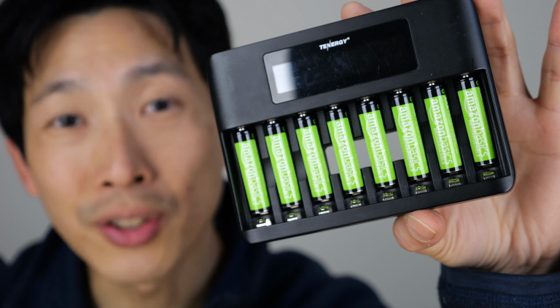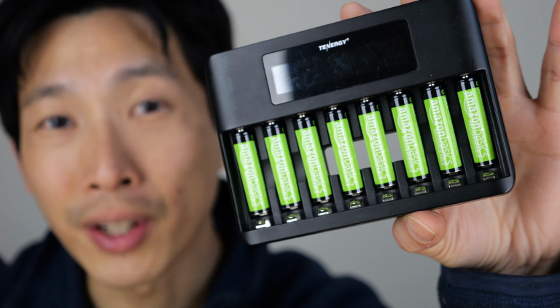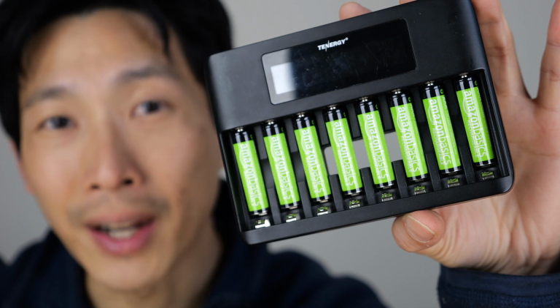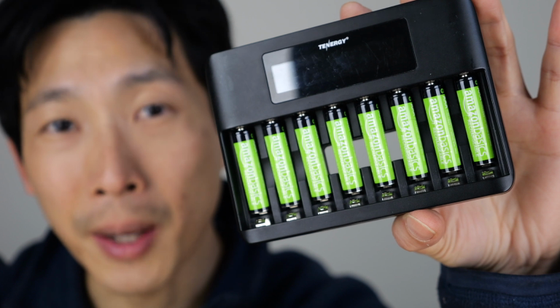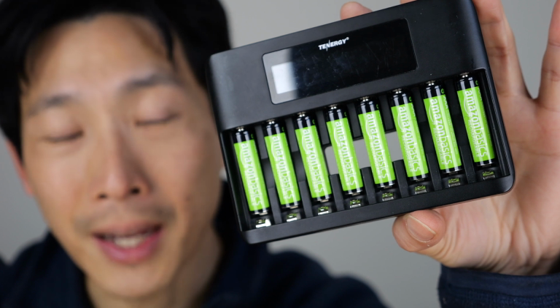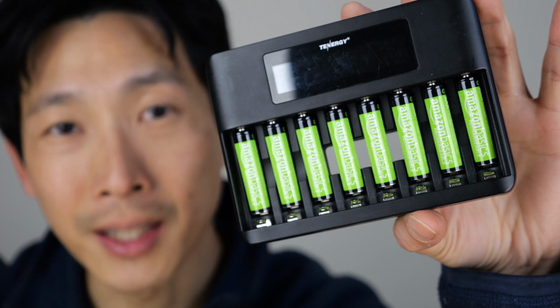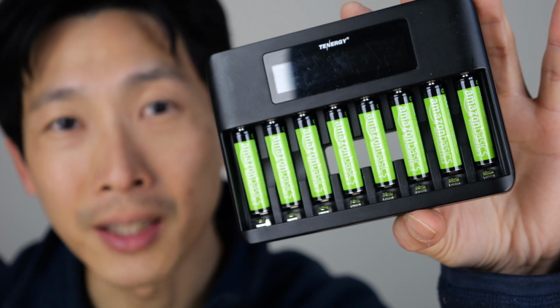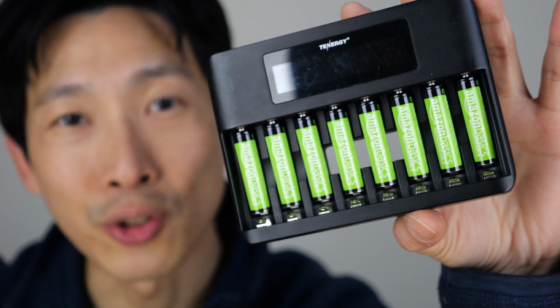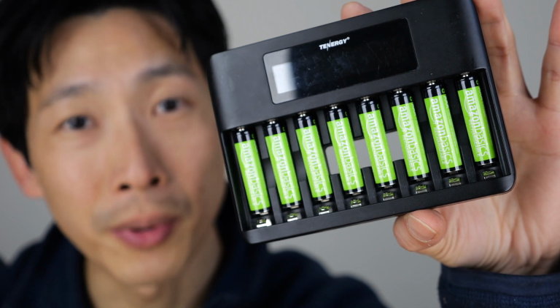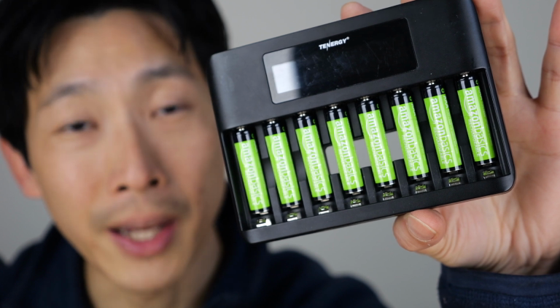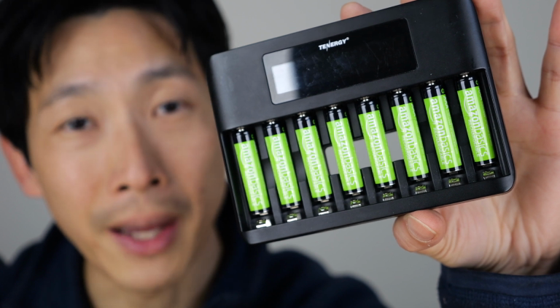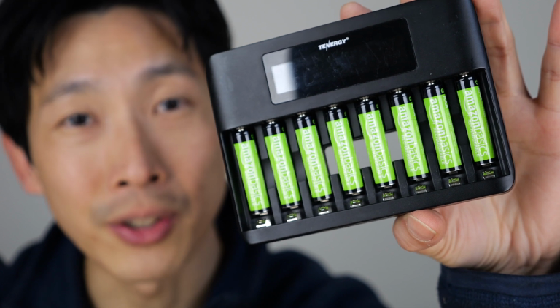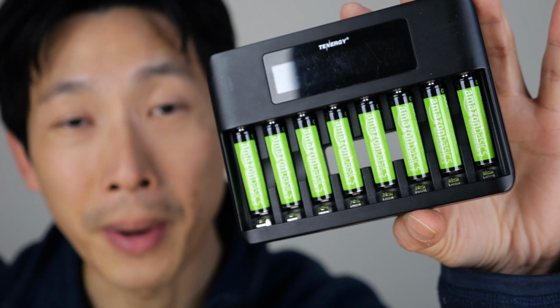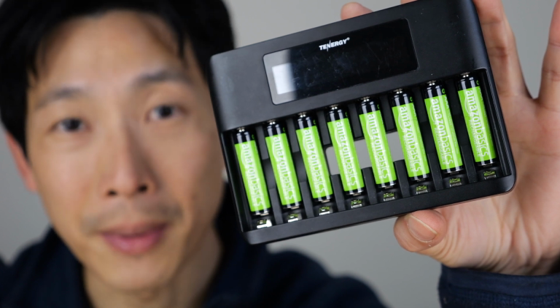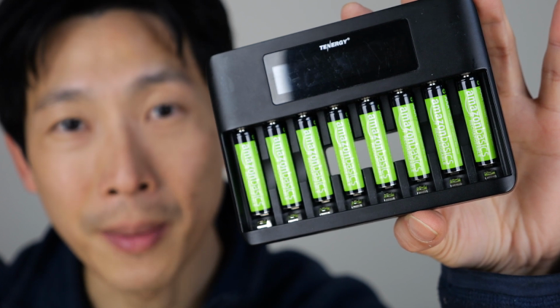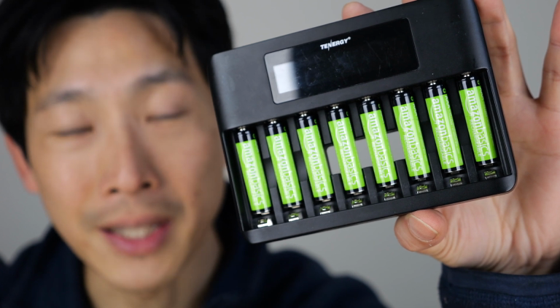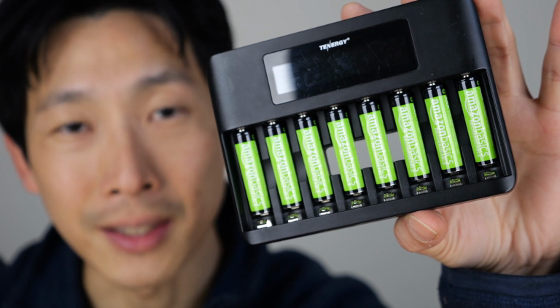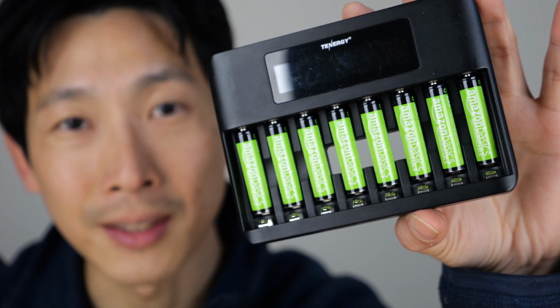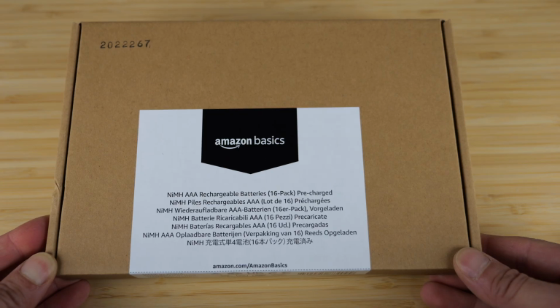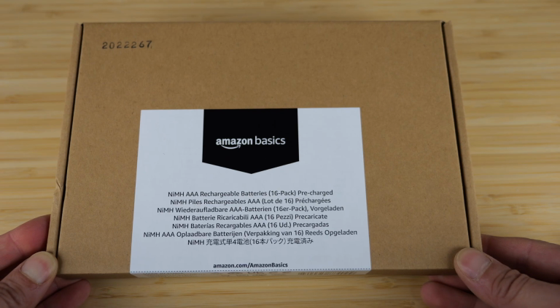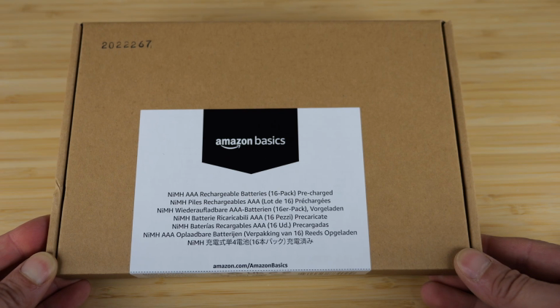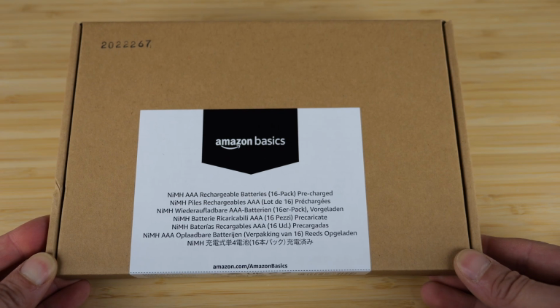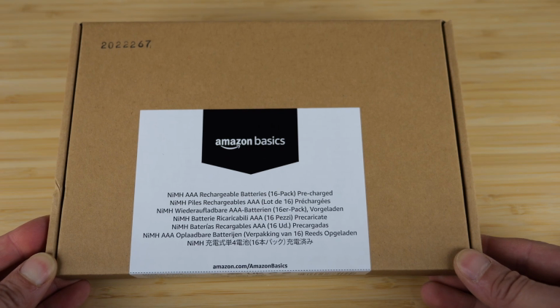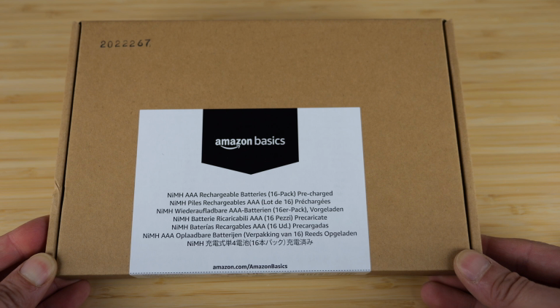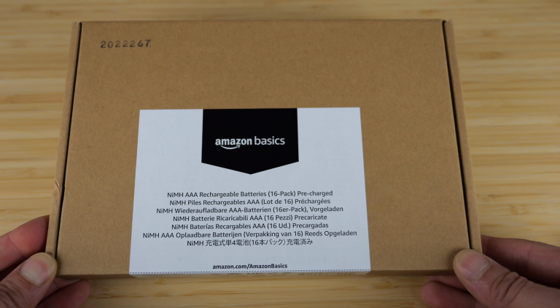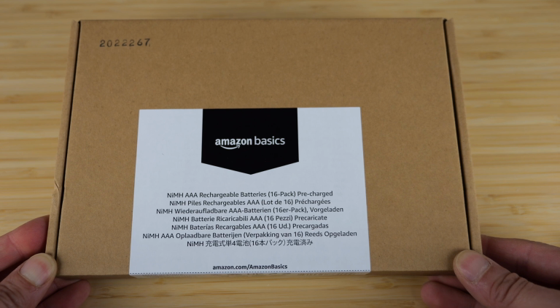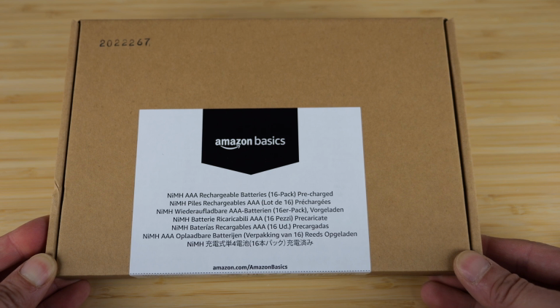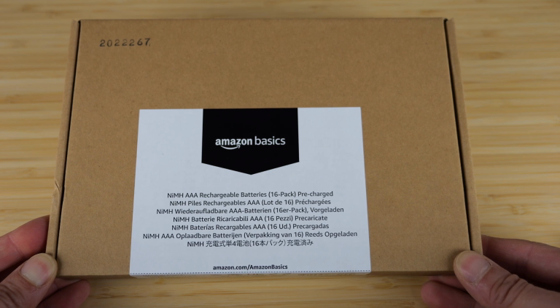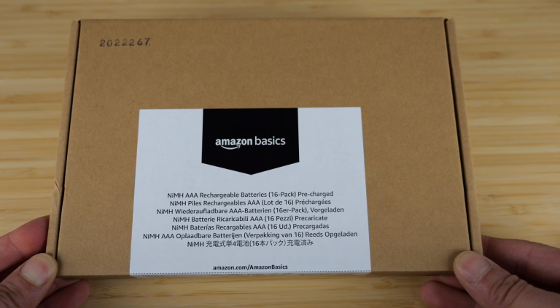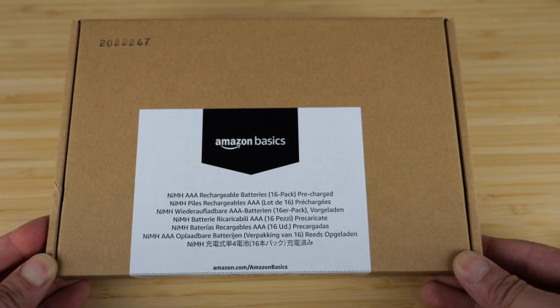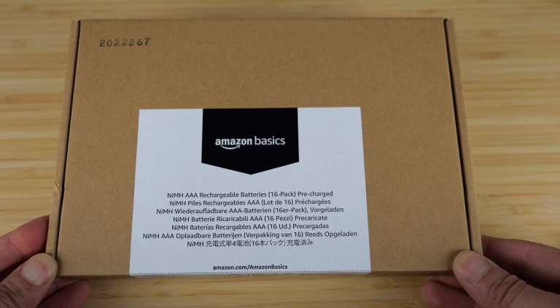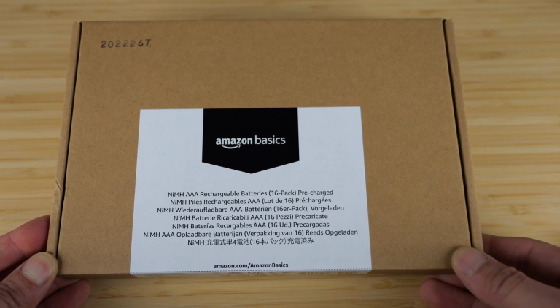Let's verify the capacity of these AAA batteries from Amazon Basics — the 16-pack version. The more you buy, the cheaper per cell.